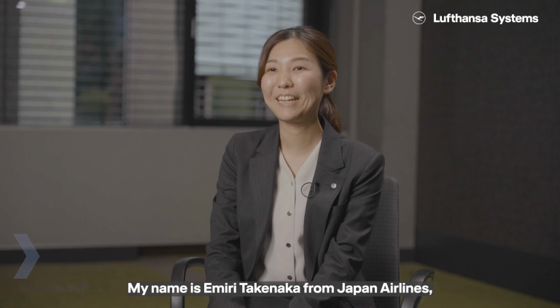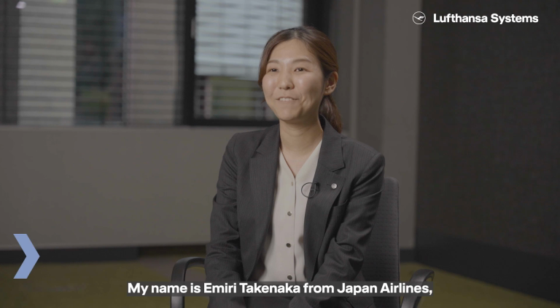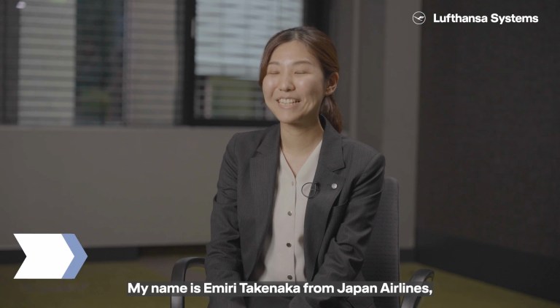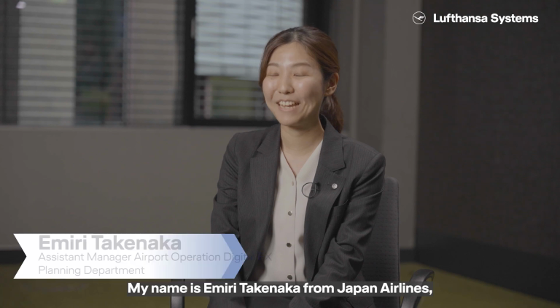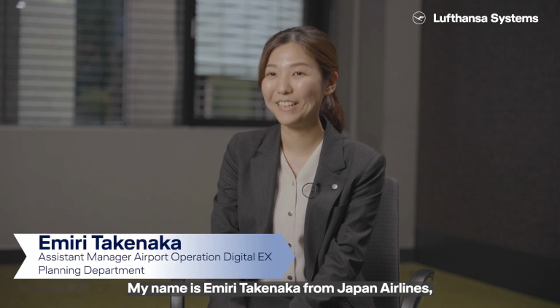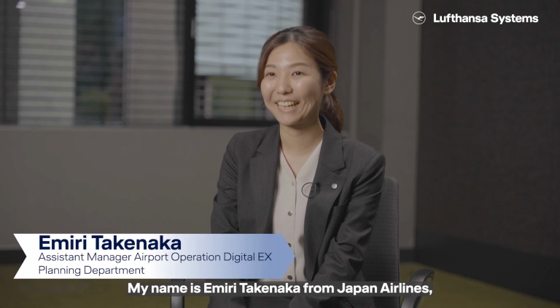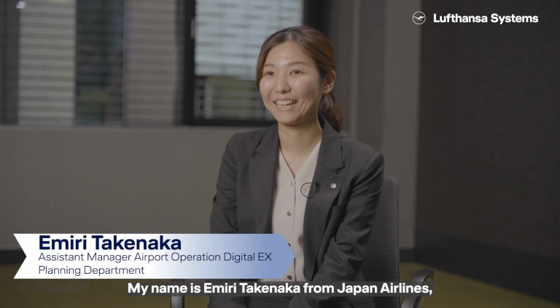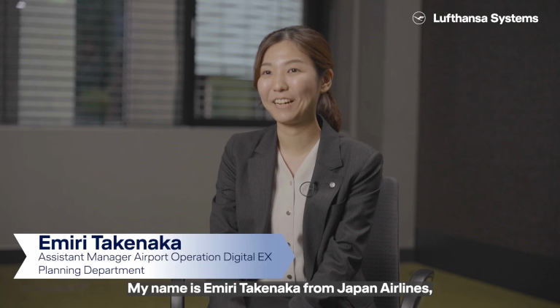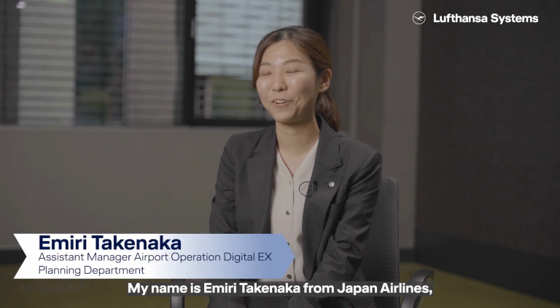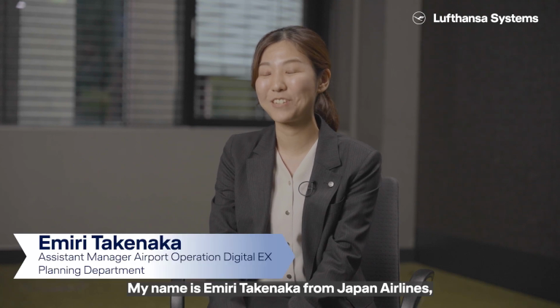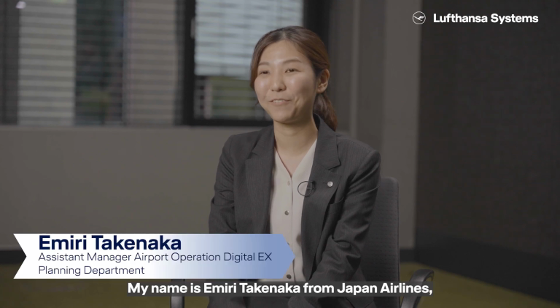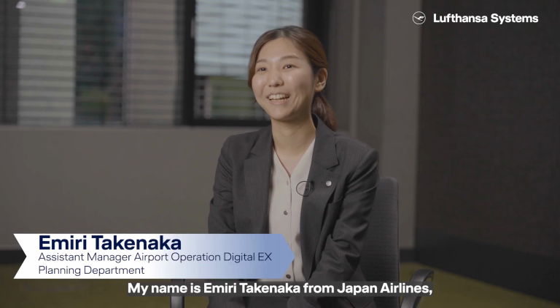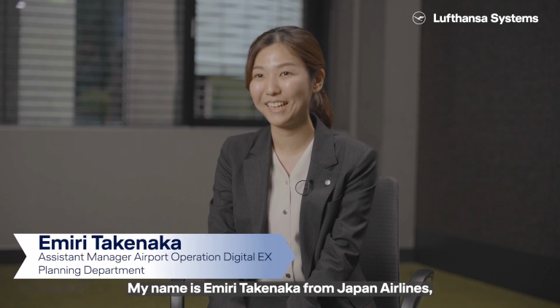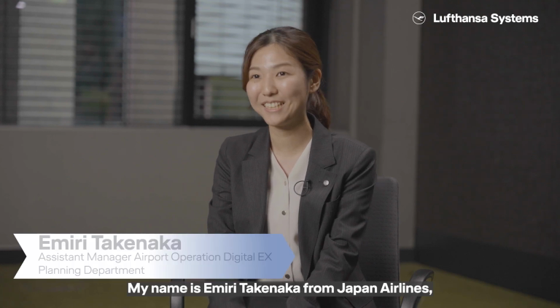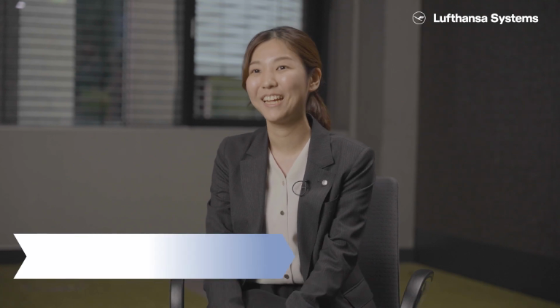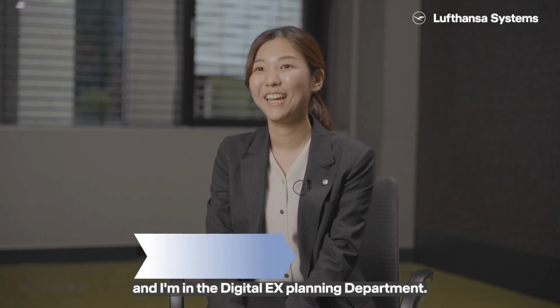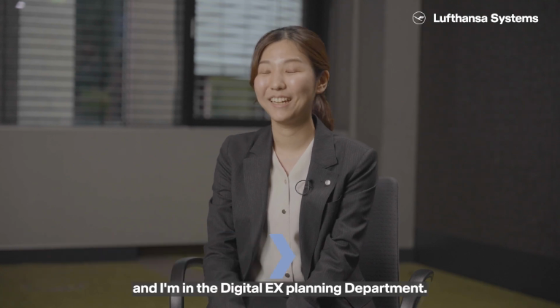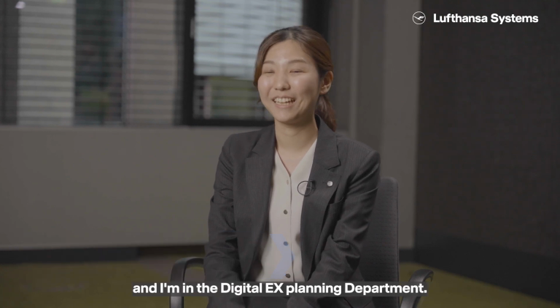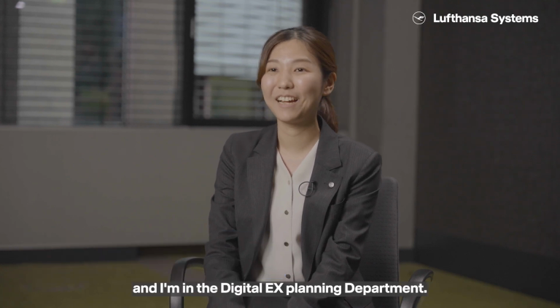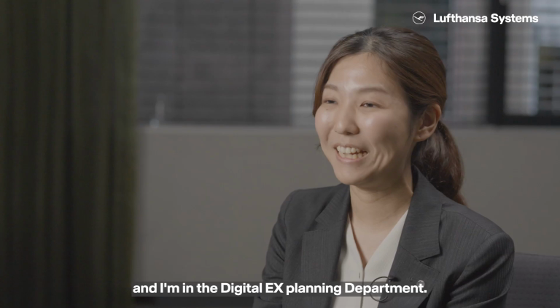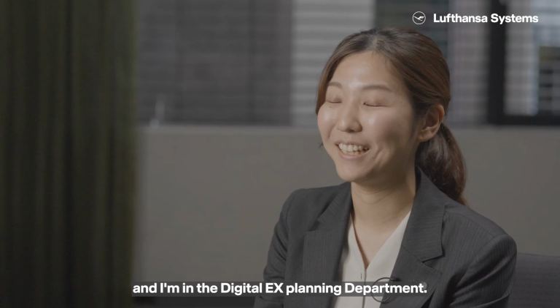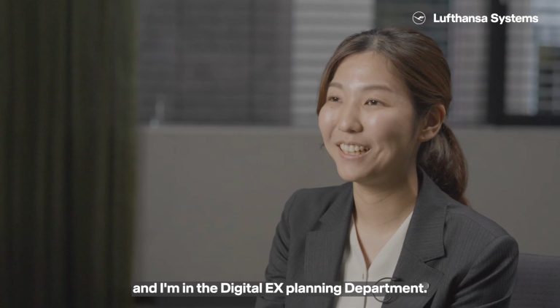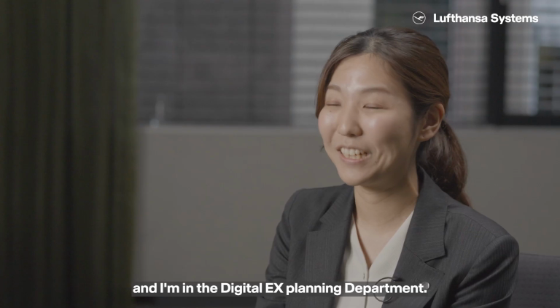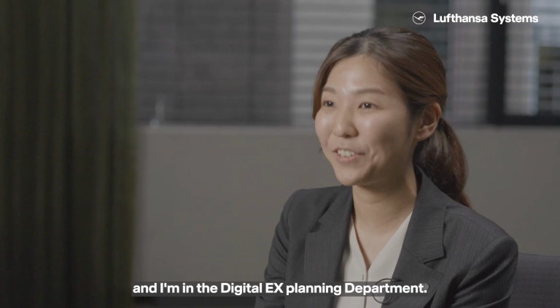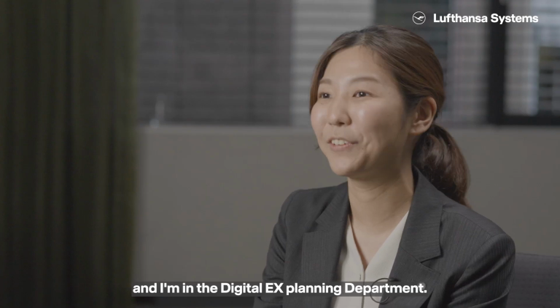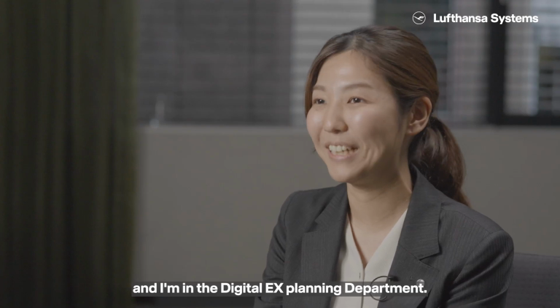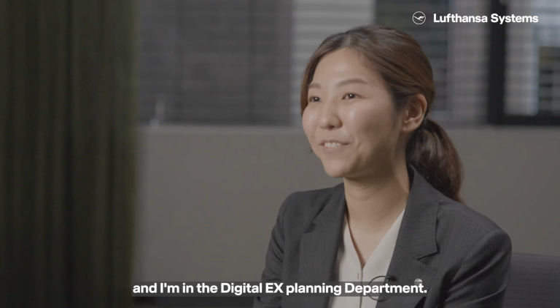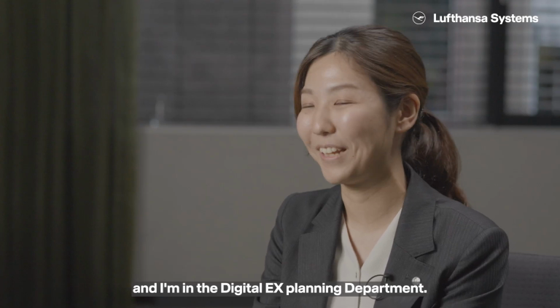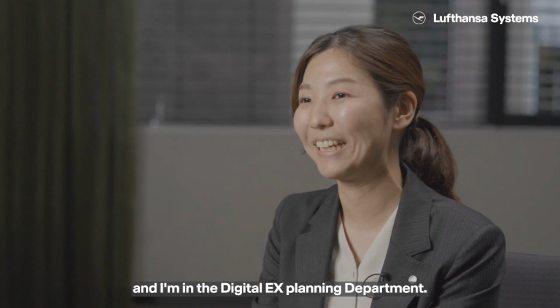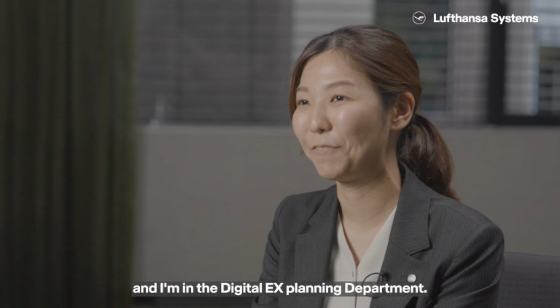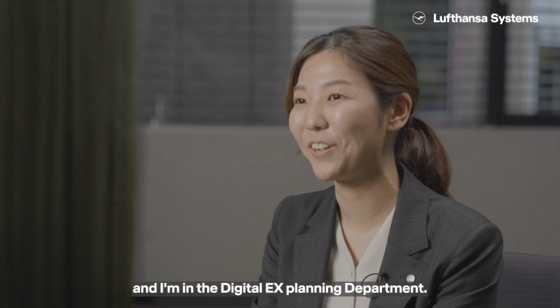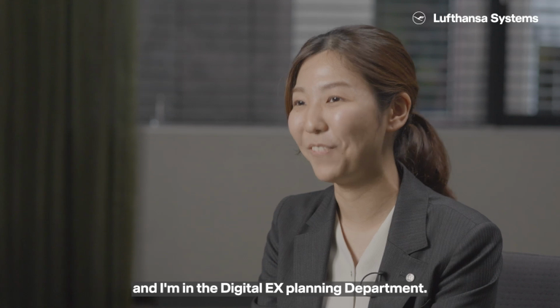My name is Emily Takenaka from Japan Air Lines and I'm in the Digital EX Planning Department.